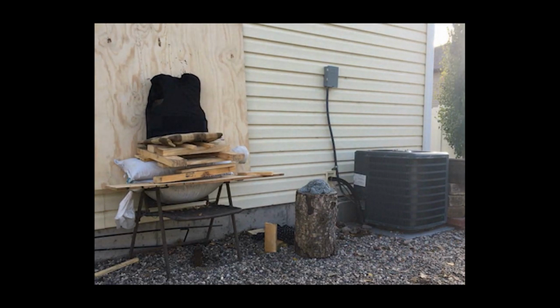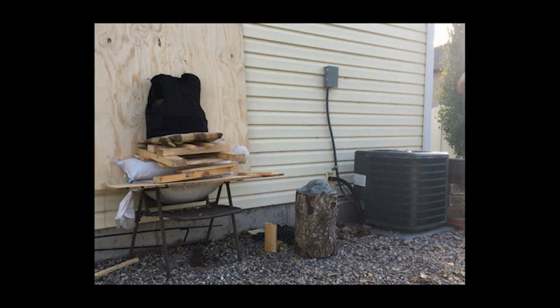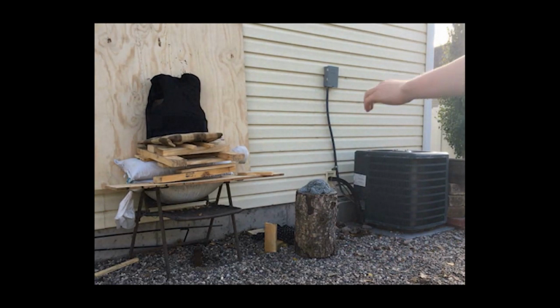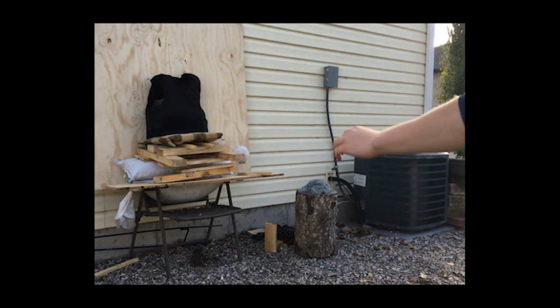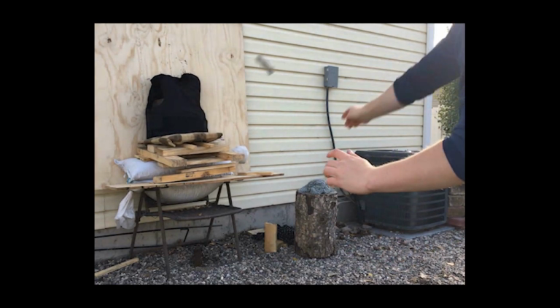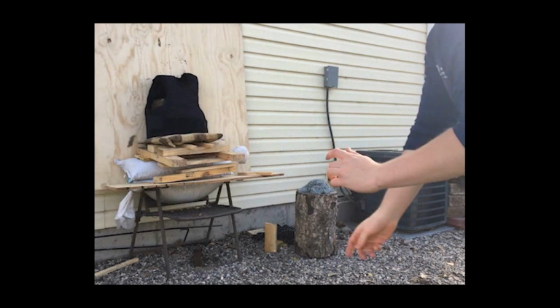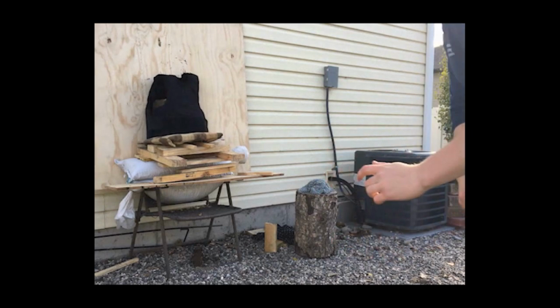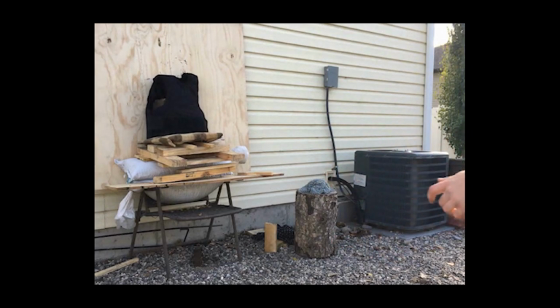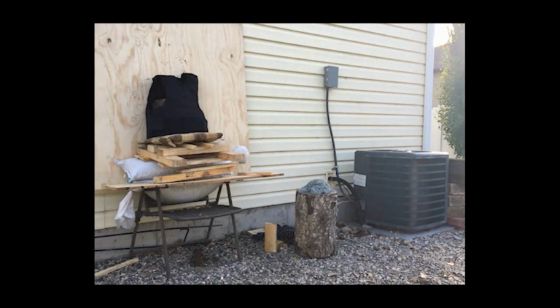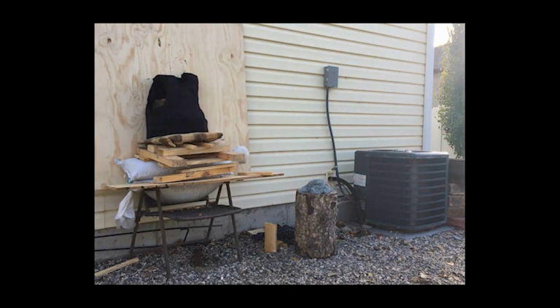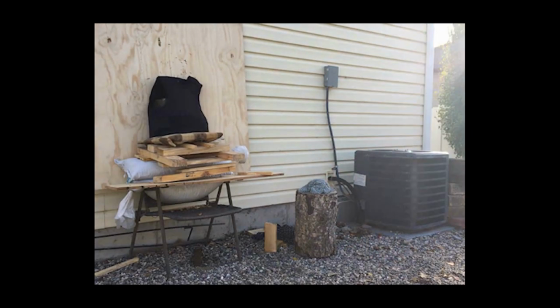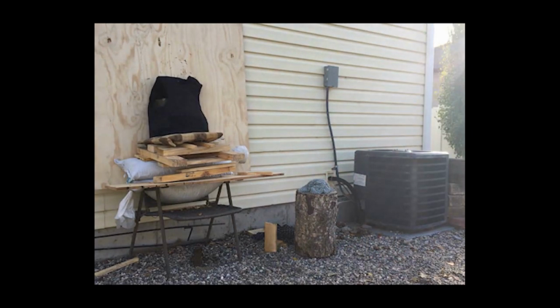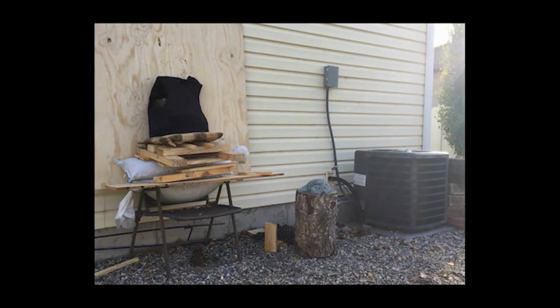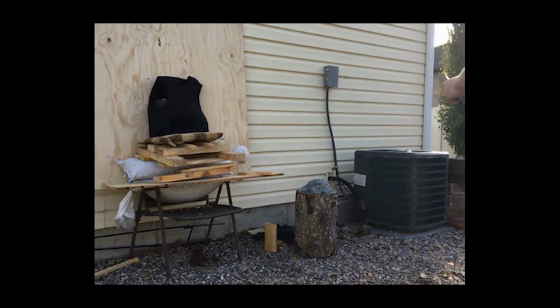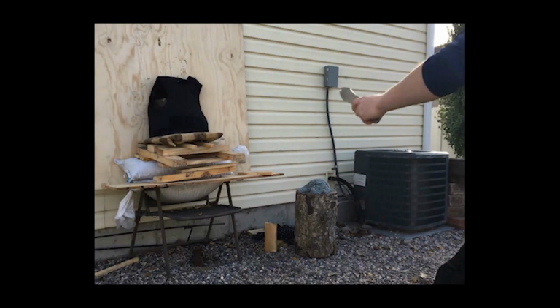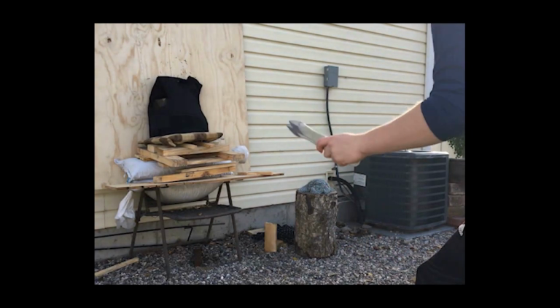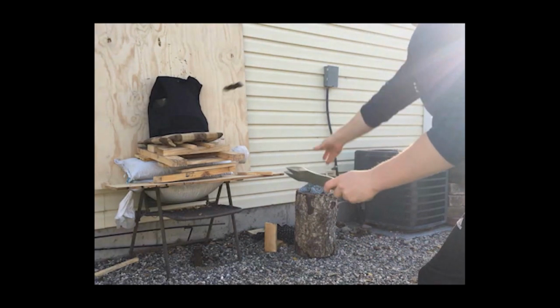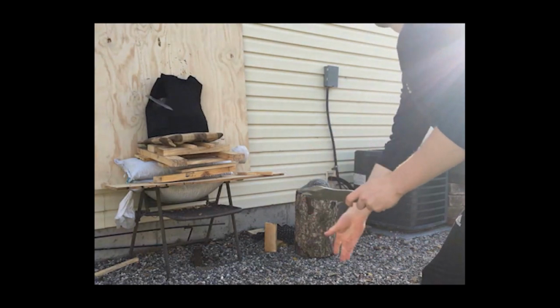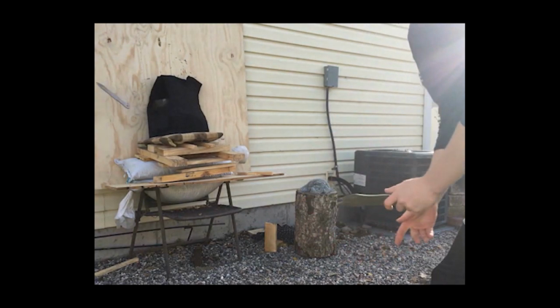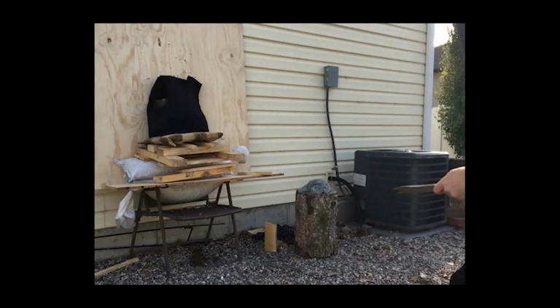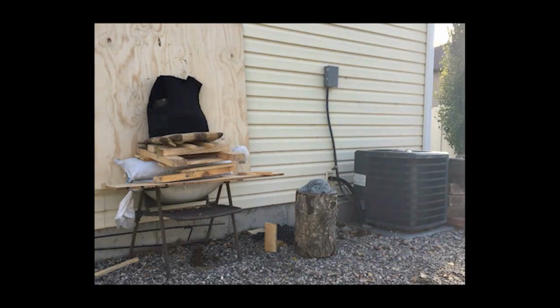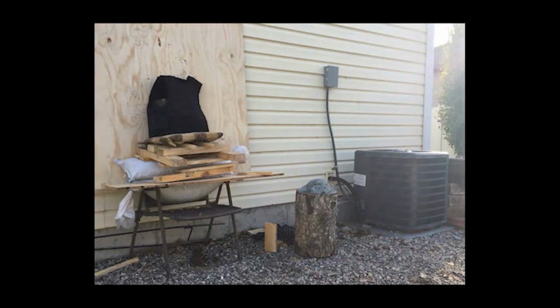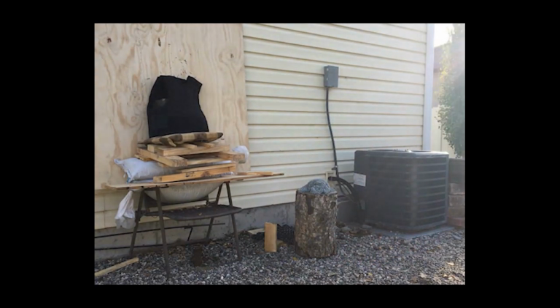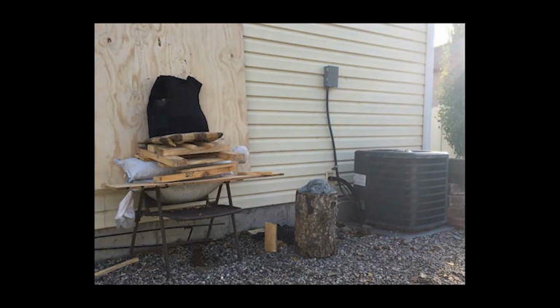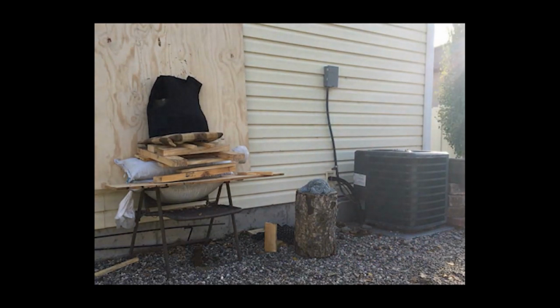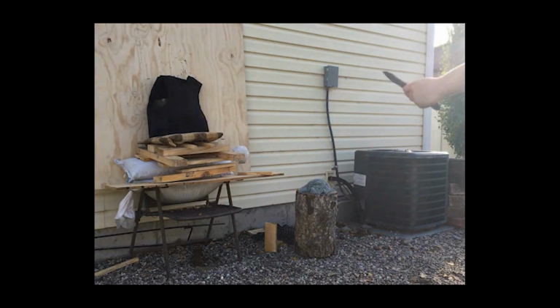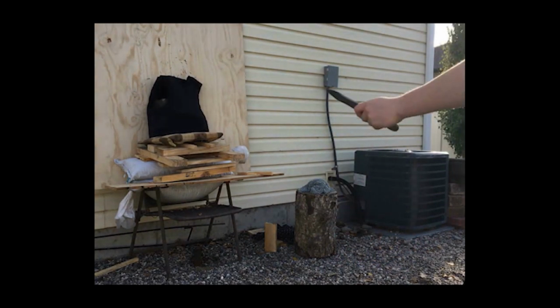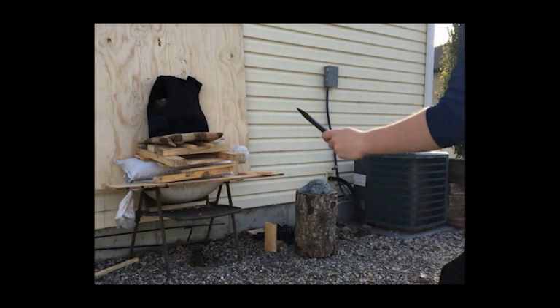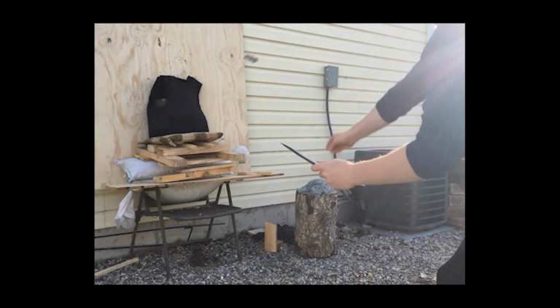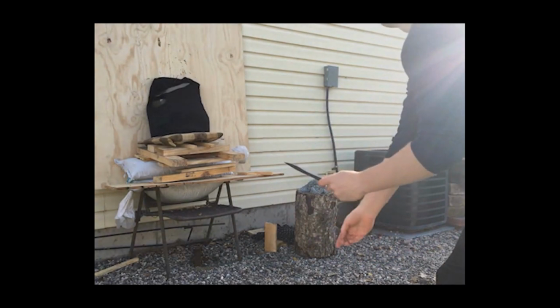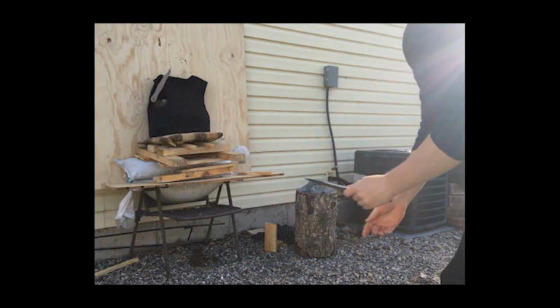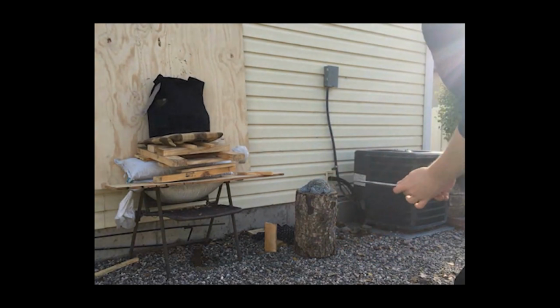We tested this vest quite a bit extra, just to see if we could get any kind of penetration.